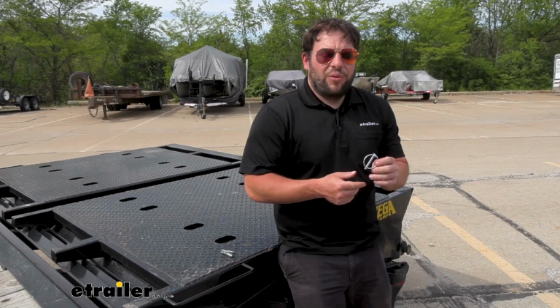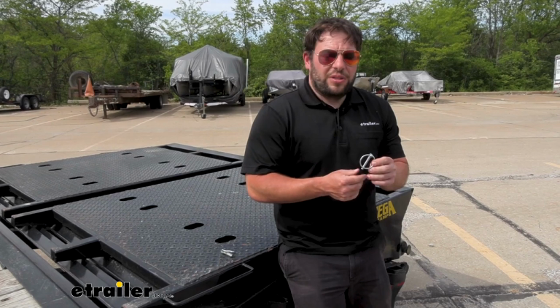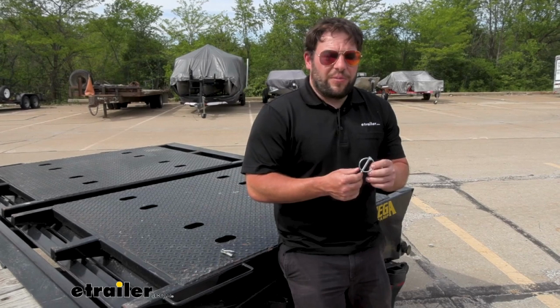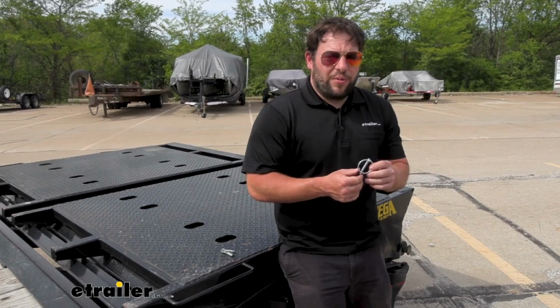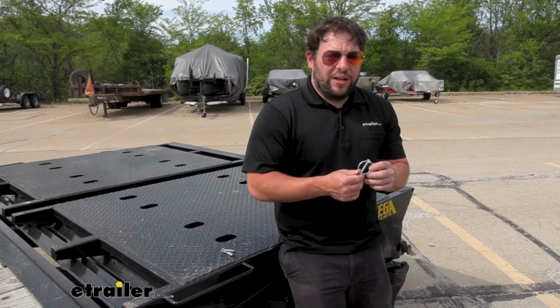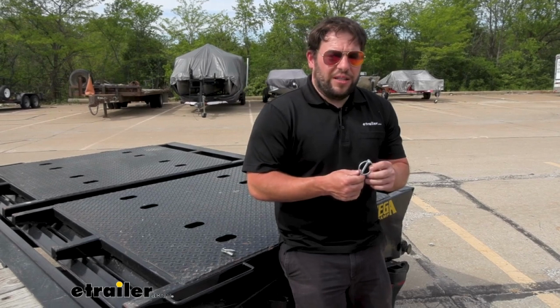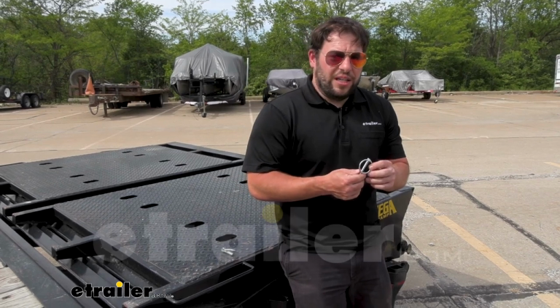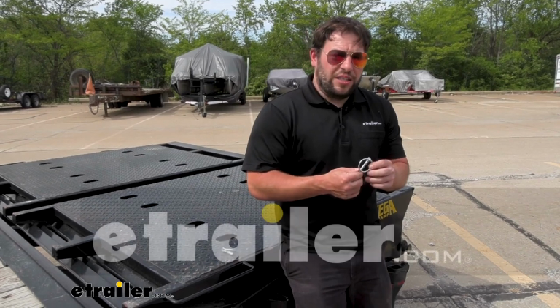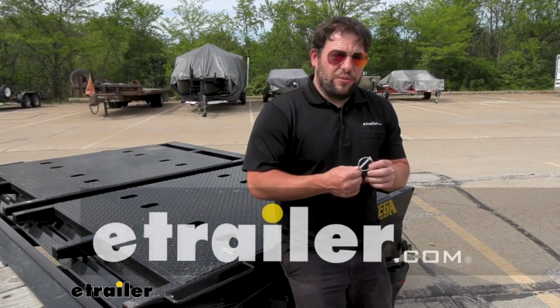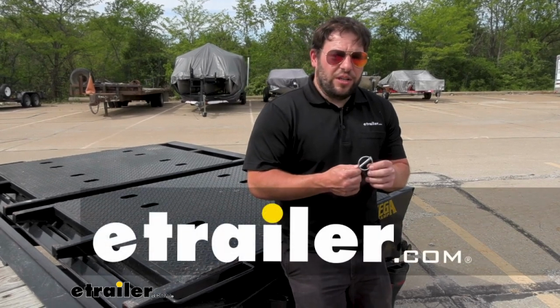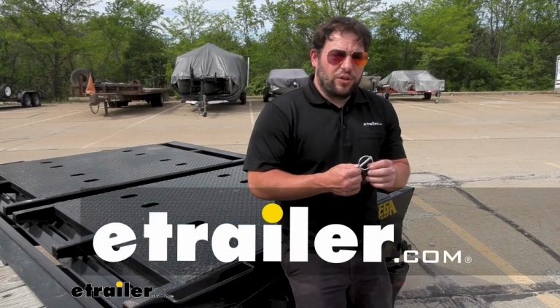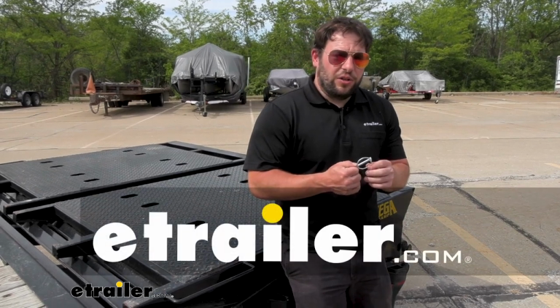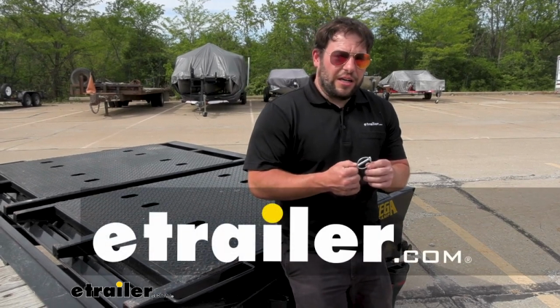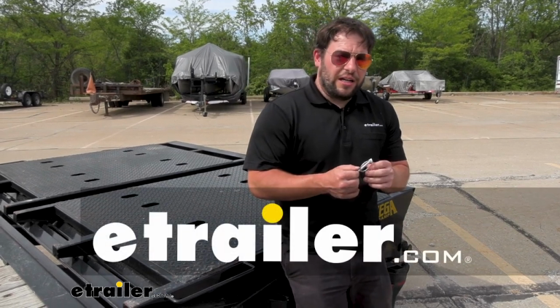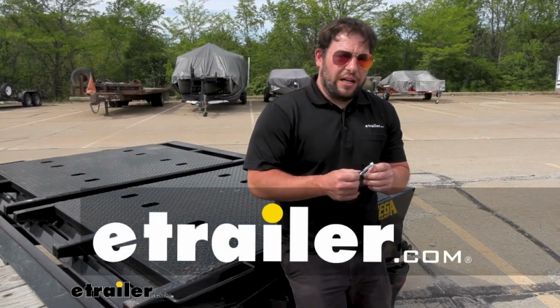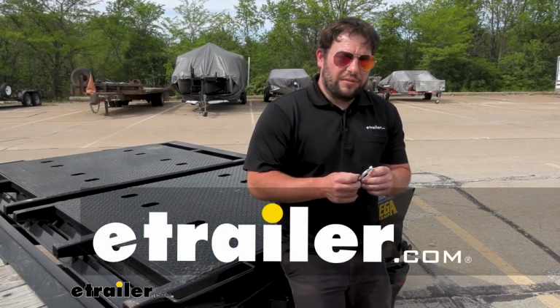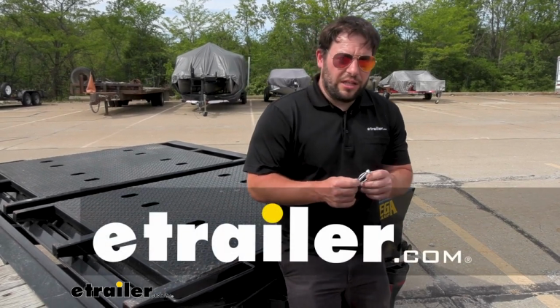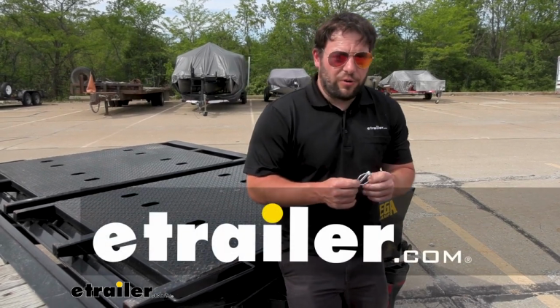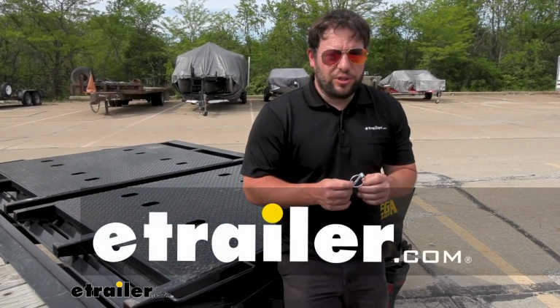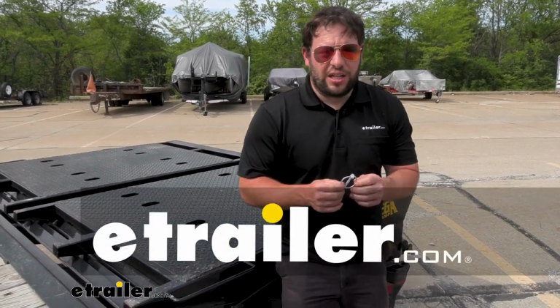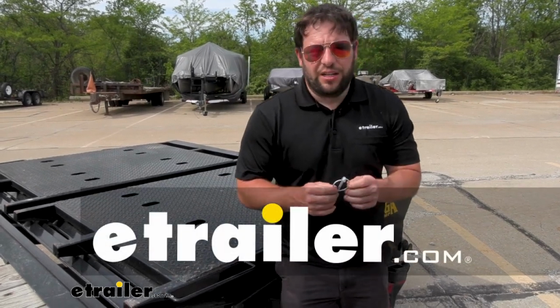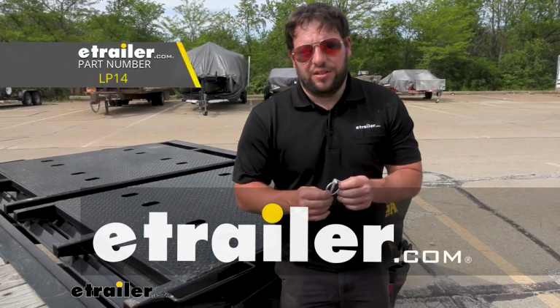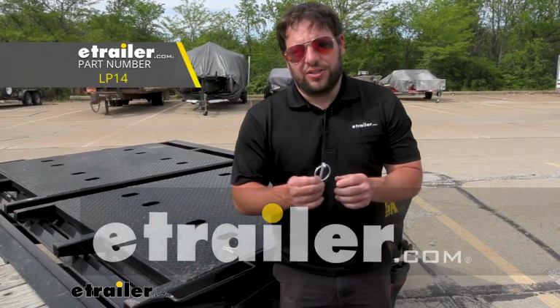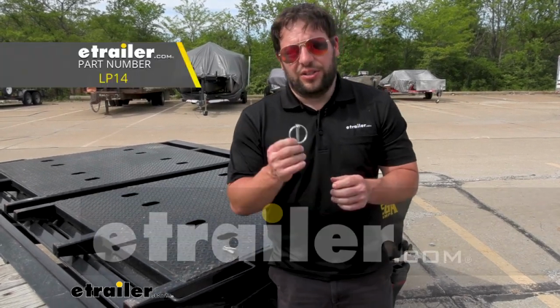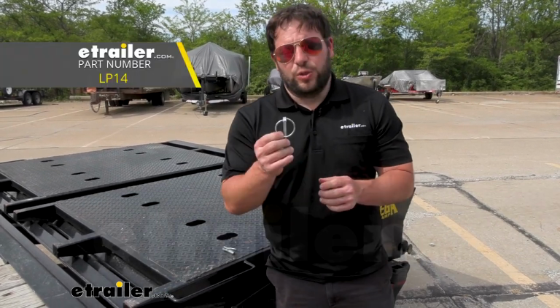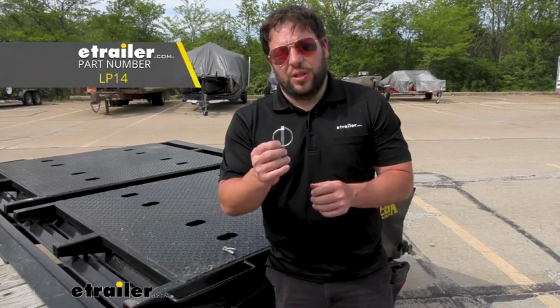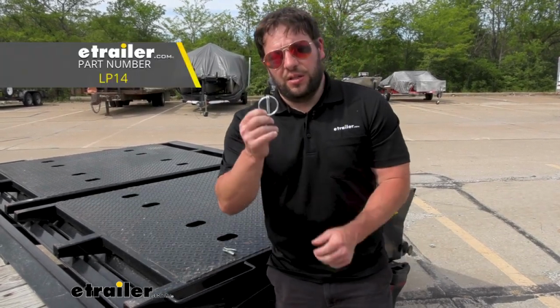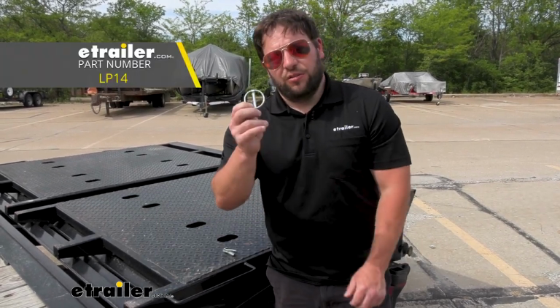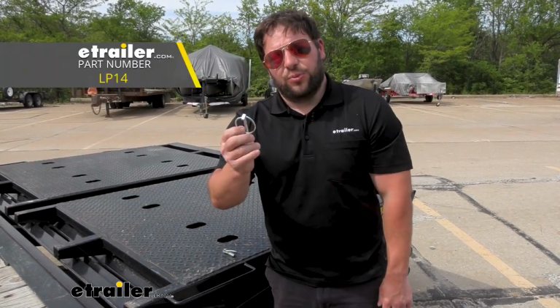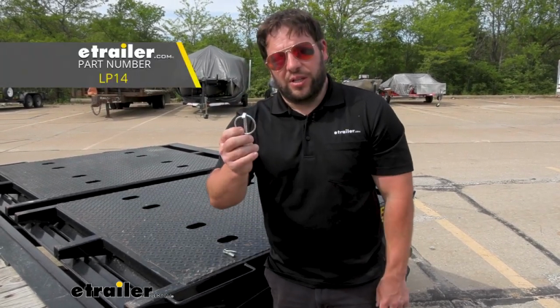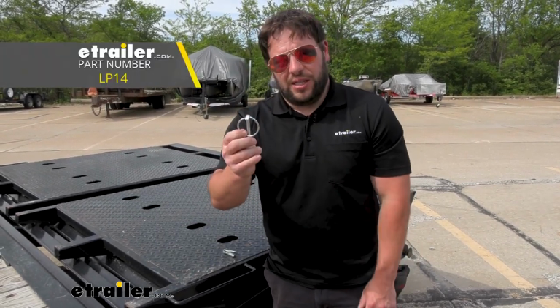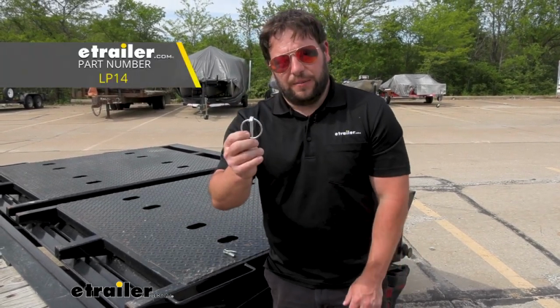What's up everybody? It's AJ with eTrailer.com. Today we're going to be checking out this linchpin from Redline.